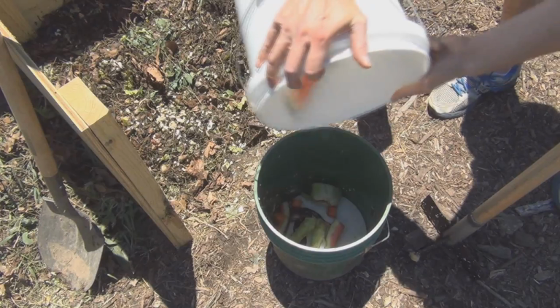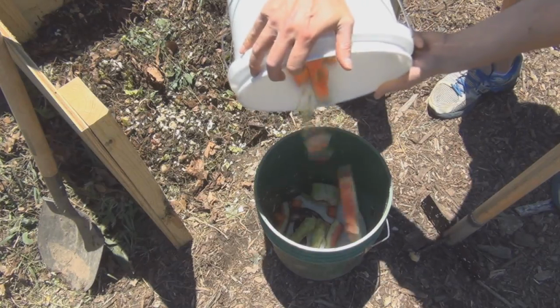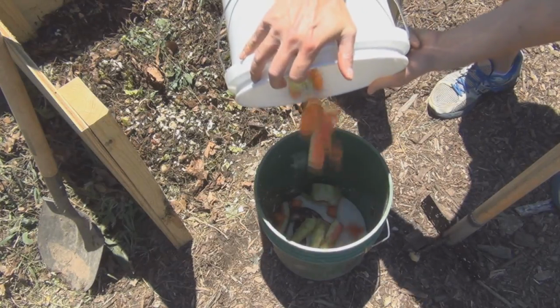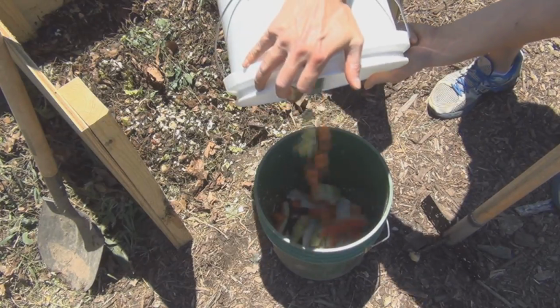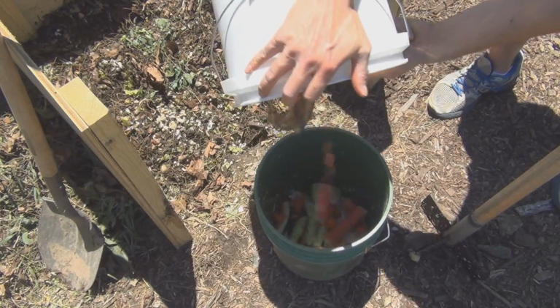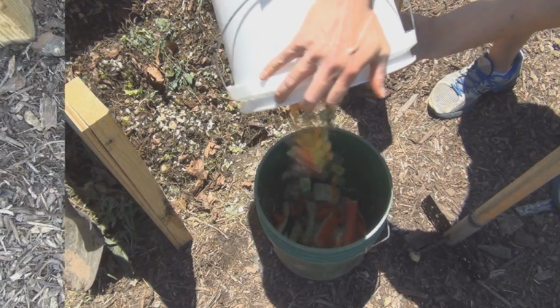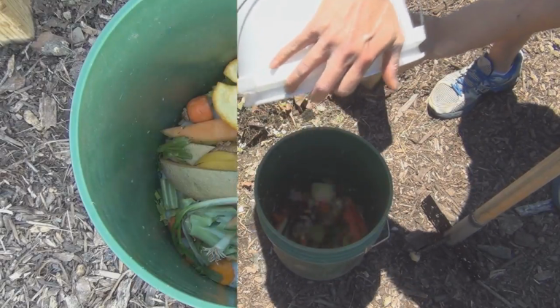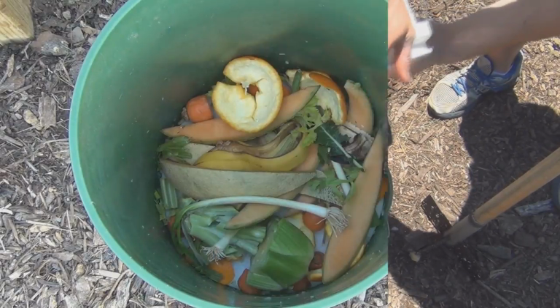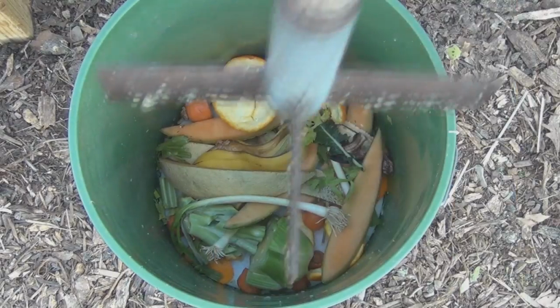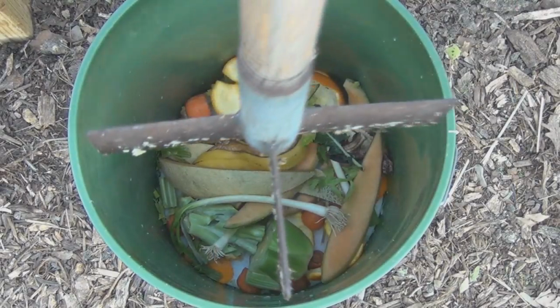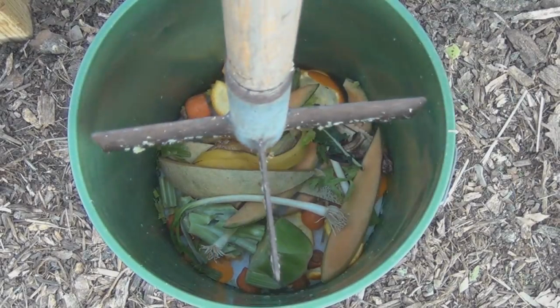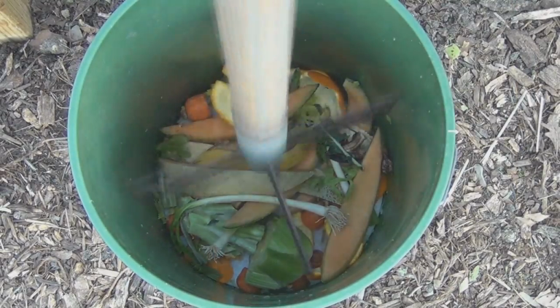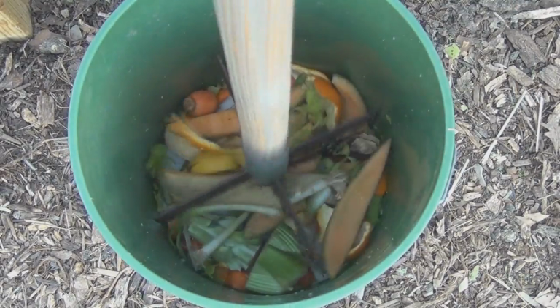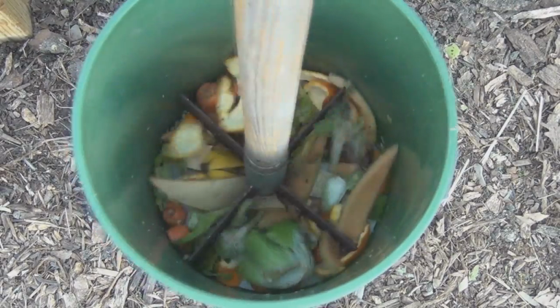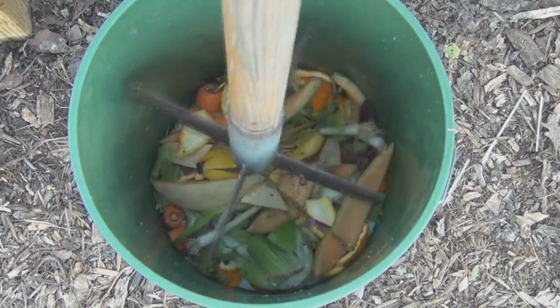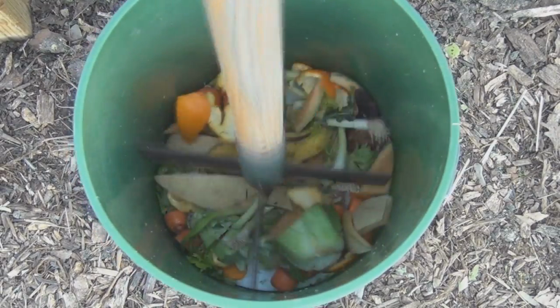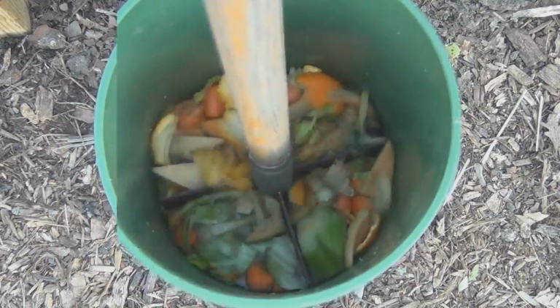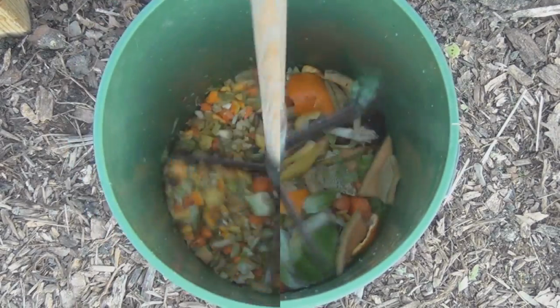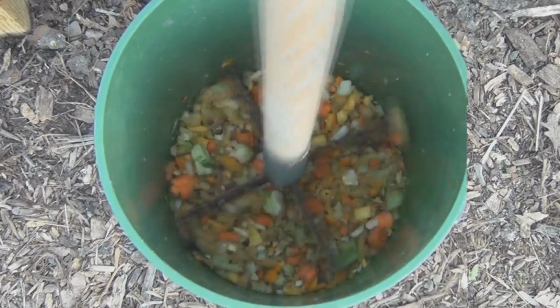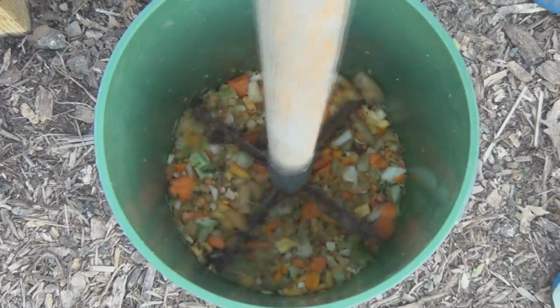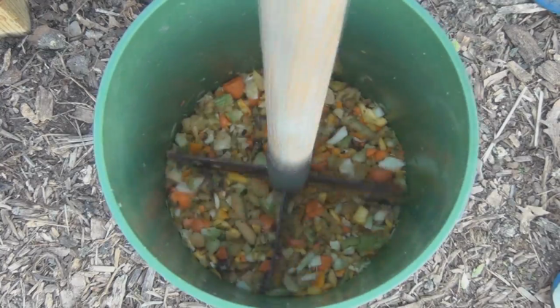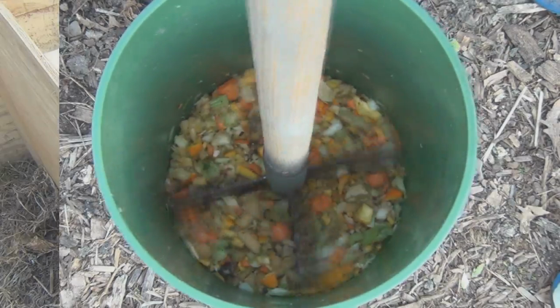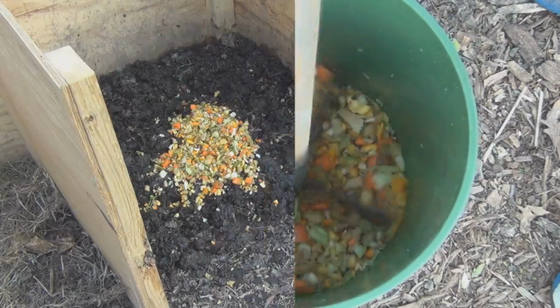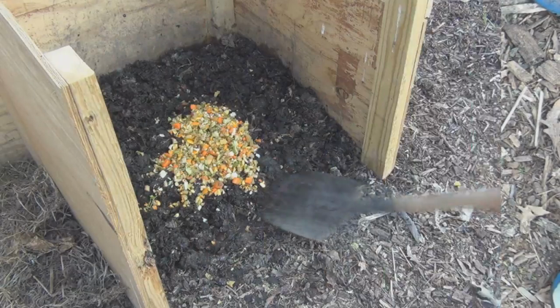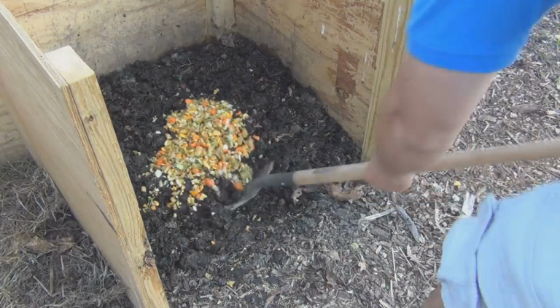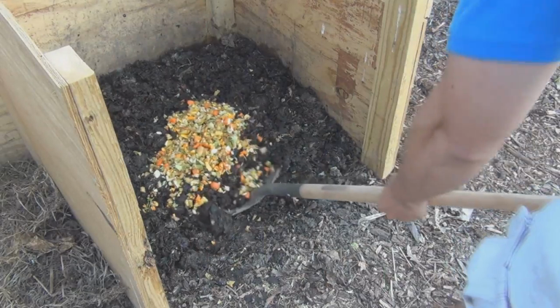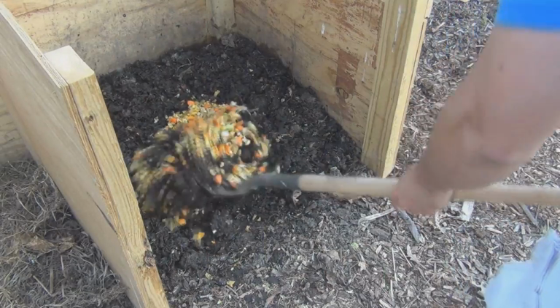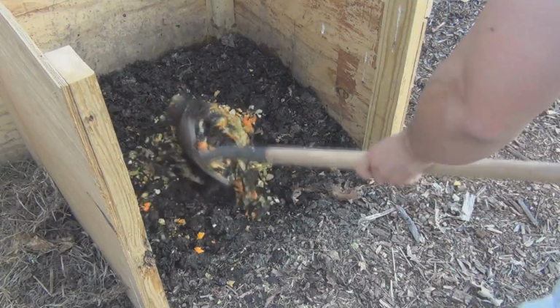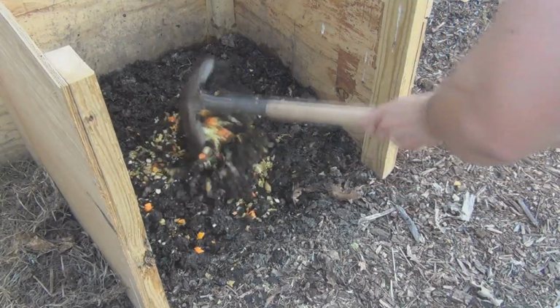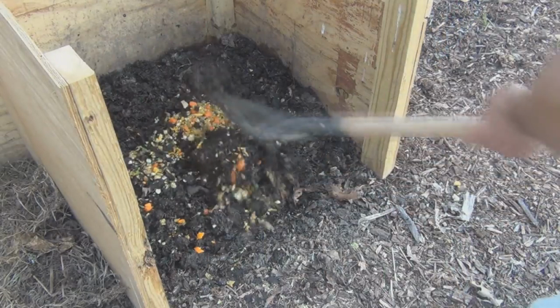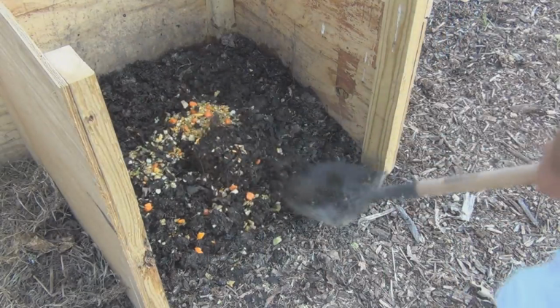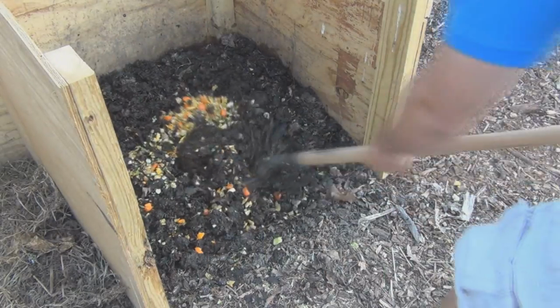Simply dump all your scraps at once into the compost chopping system. Chop the scraps to the desired size and then introduce the bits to the compost bin.